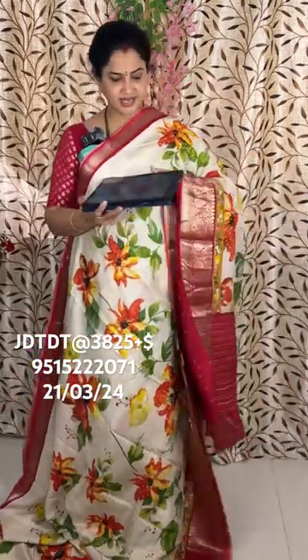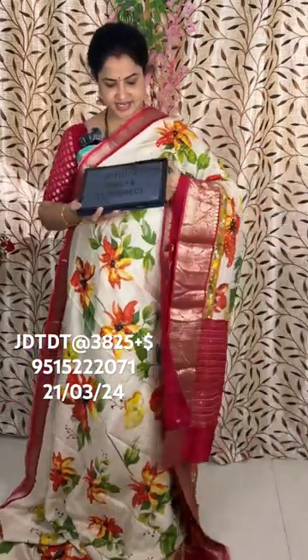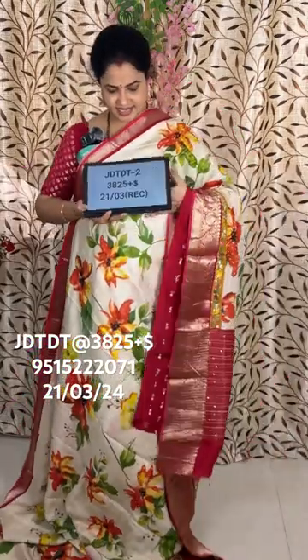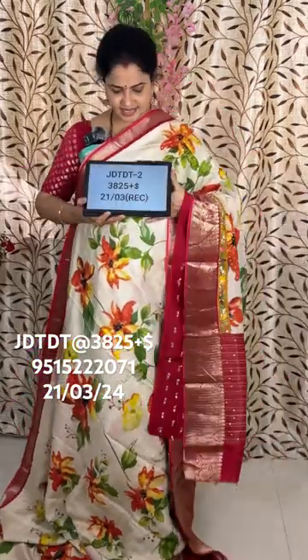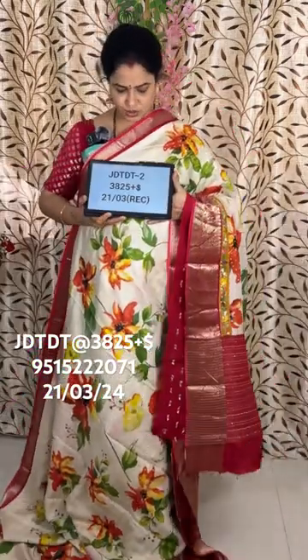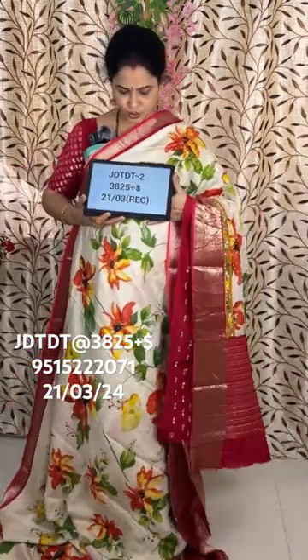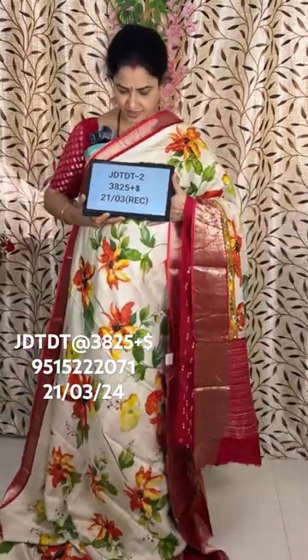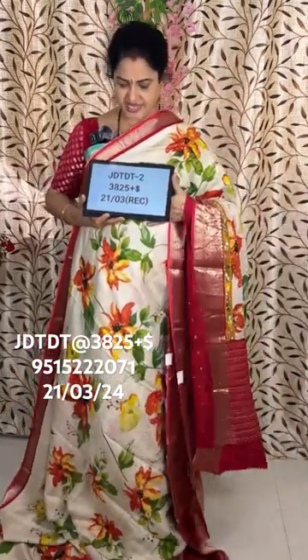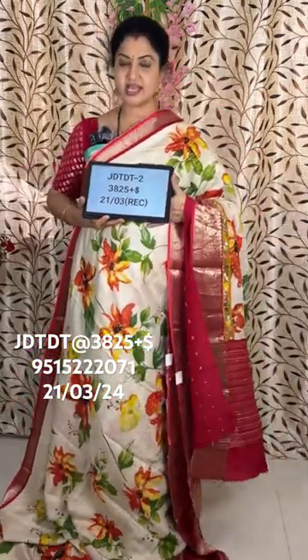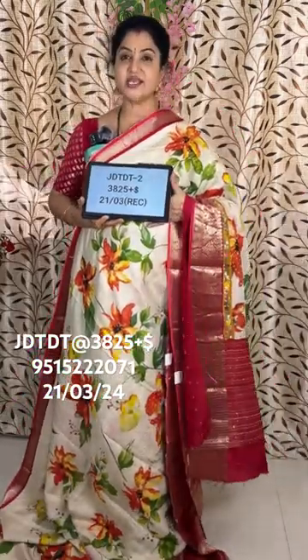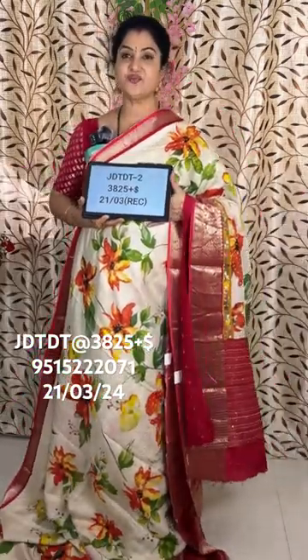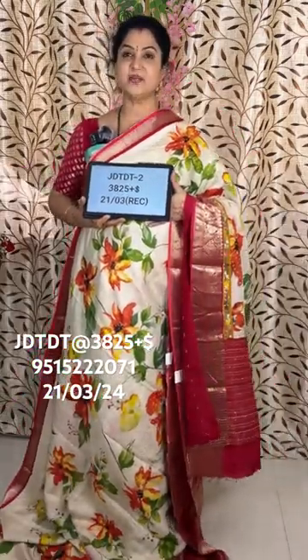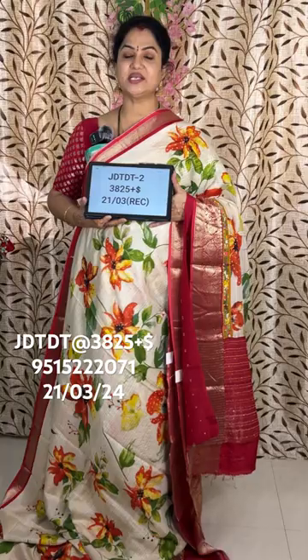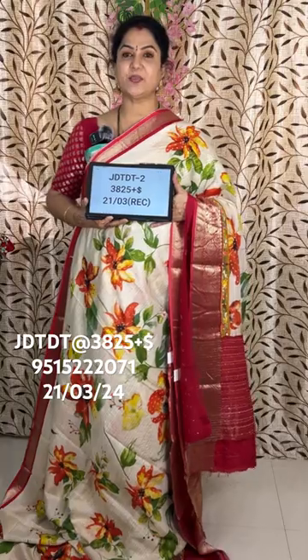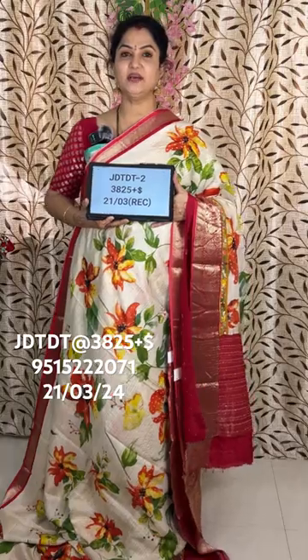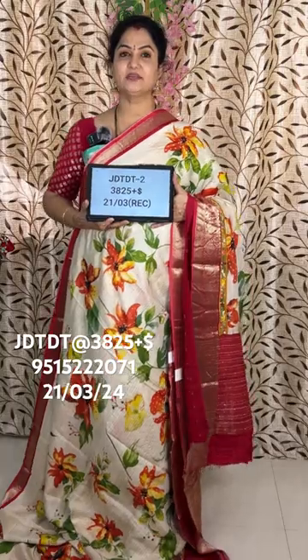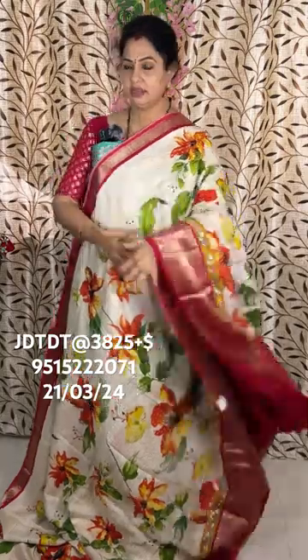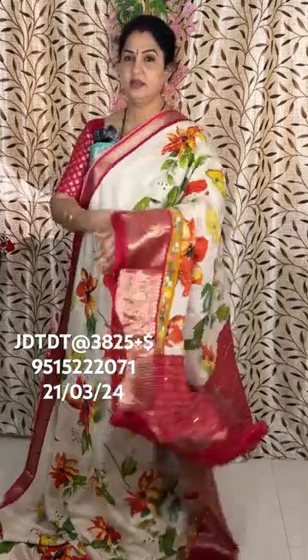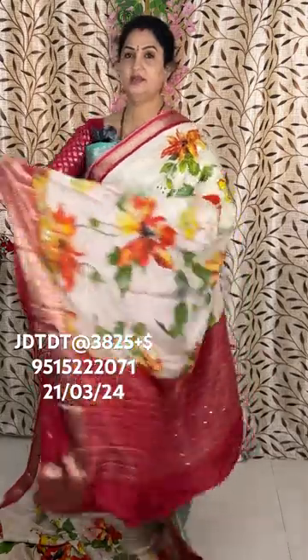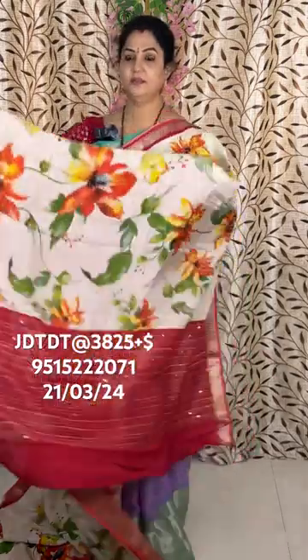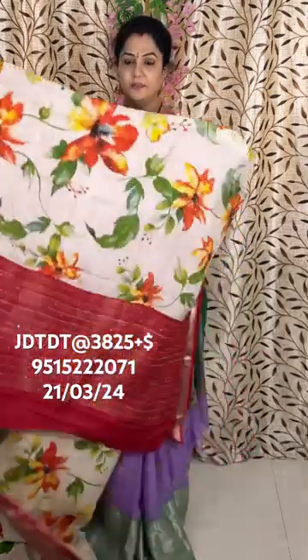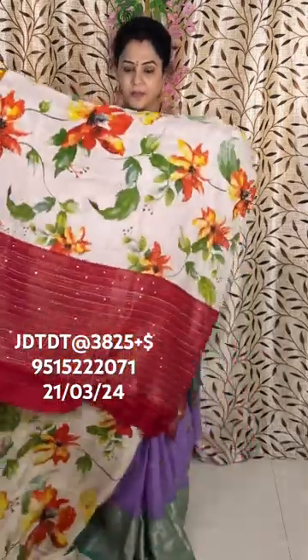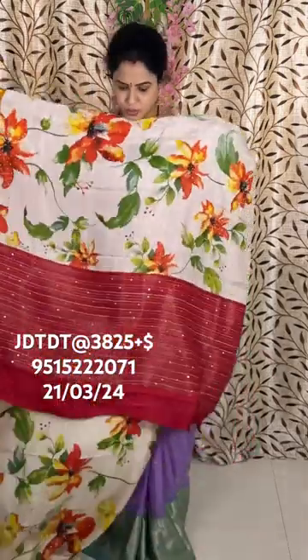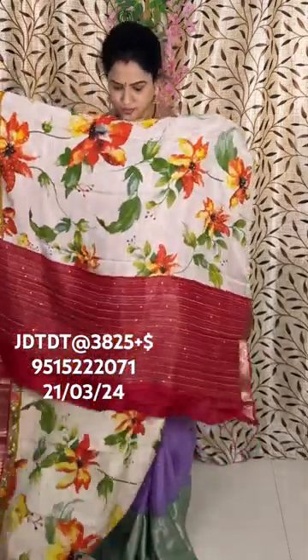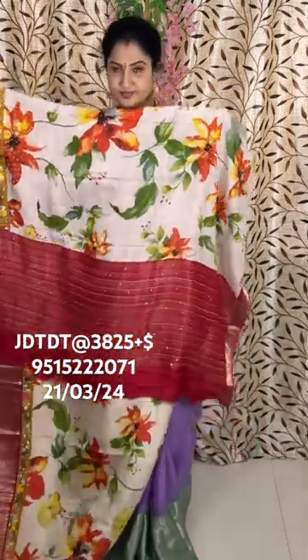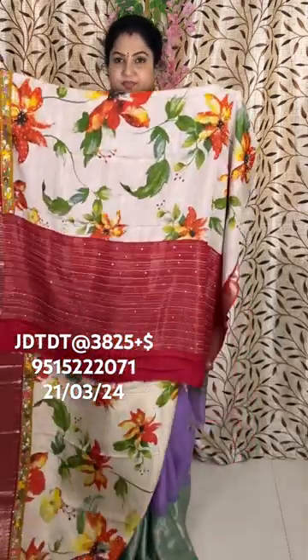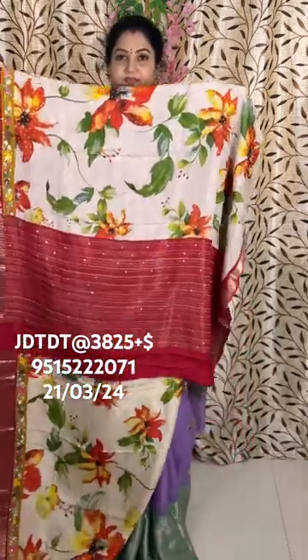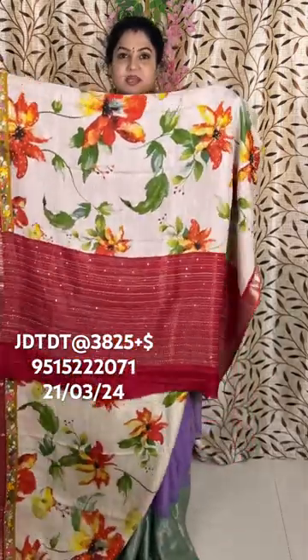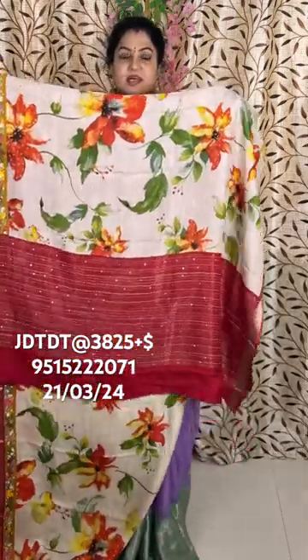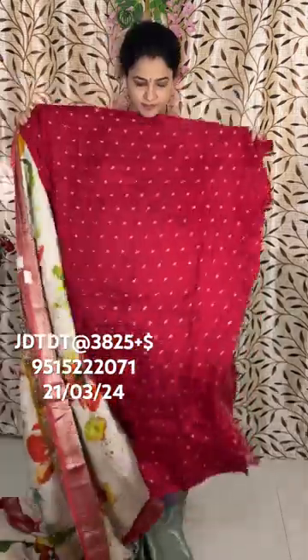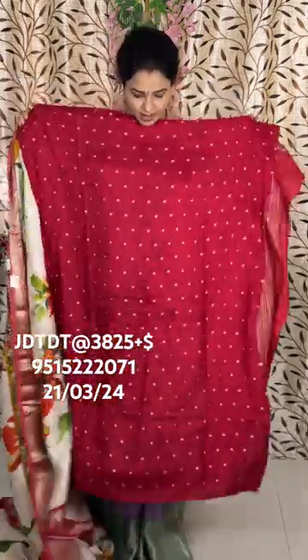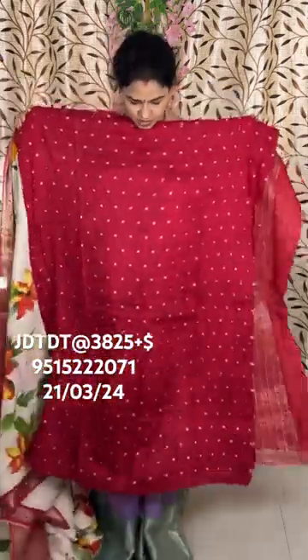Code DT2, and the price is 3825 plus shipping. Pallu and blouse.